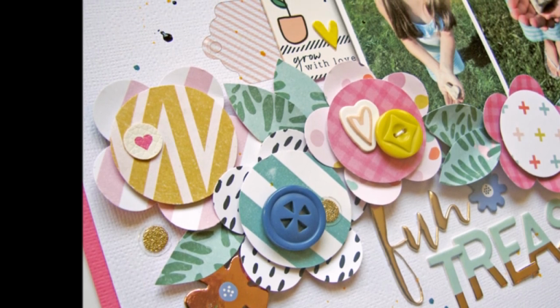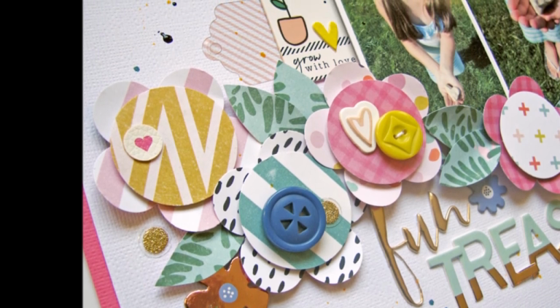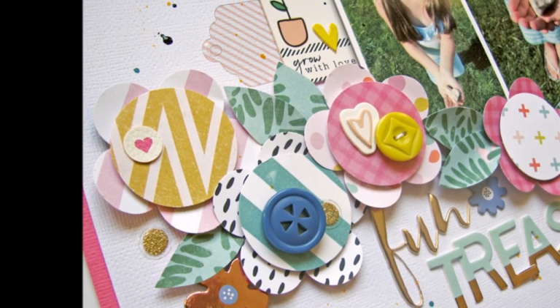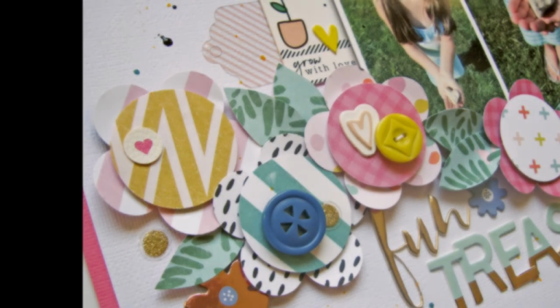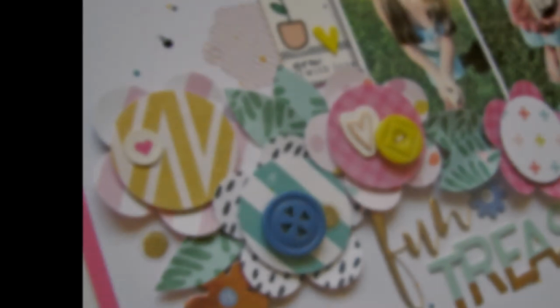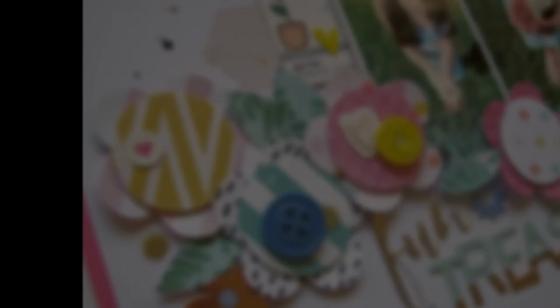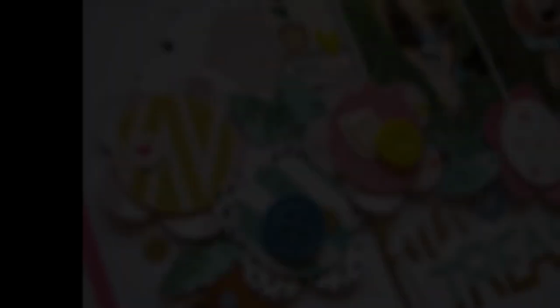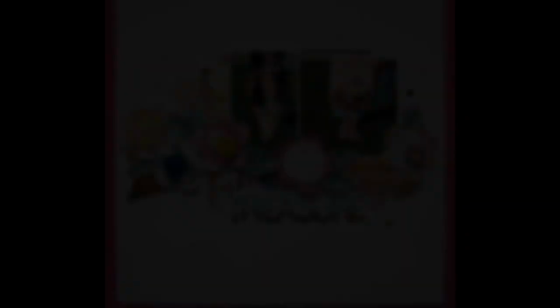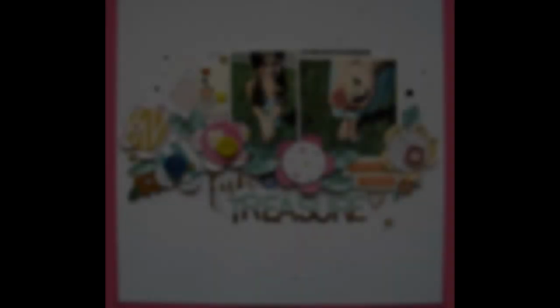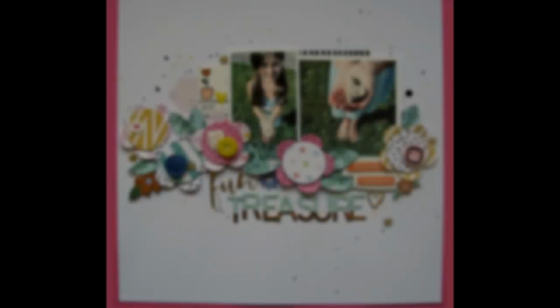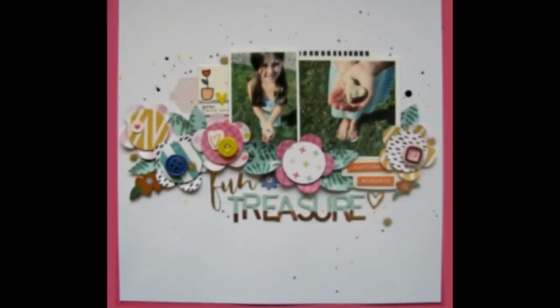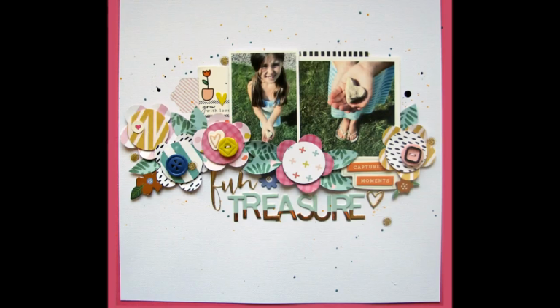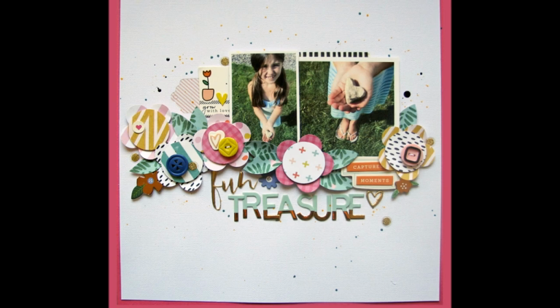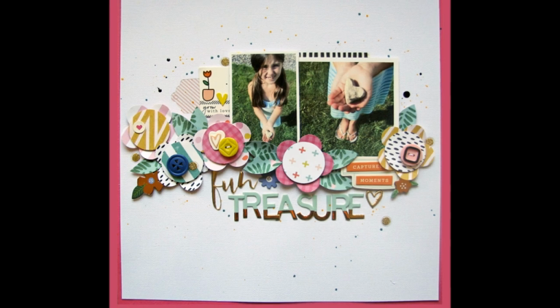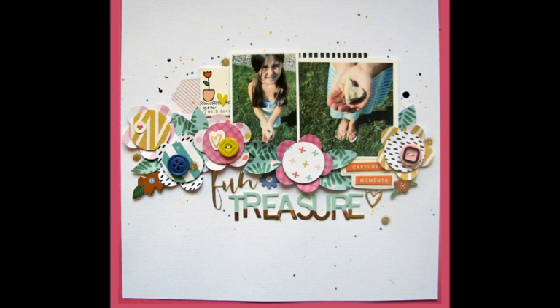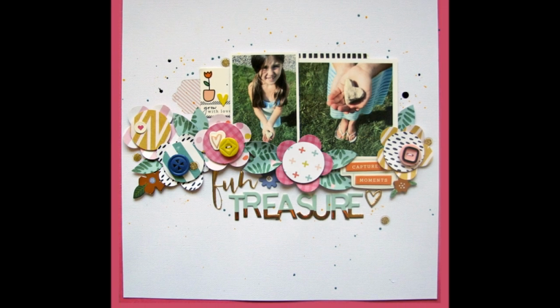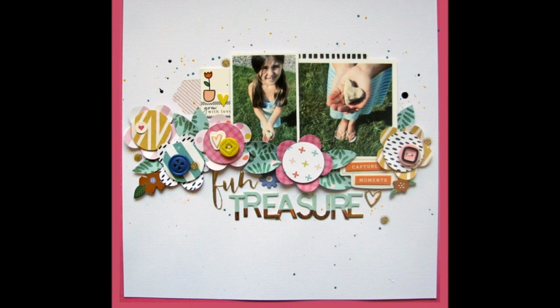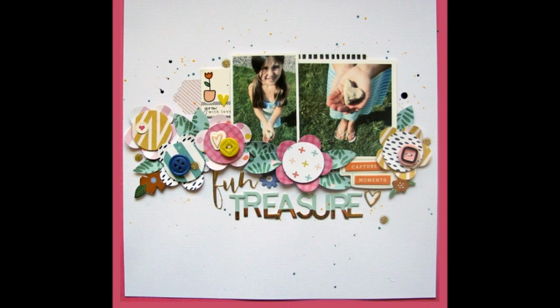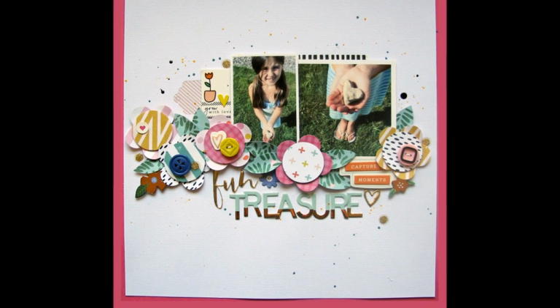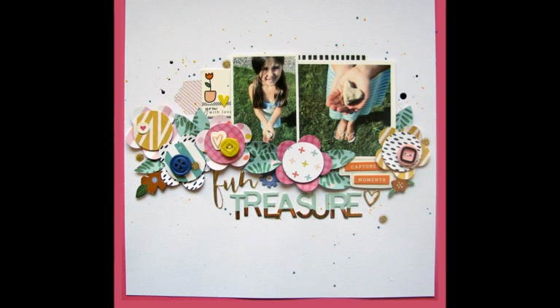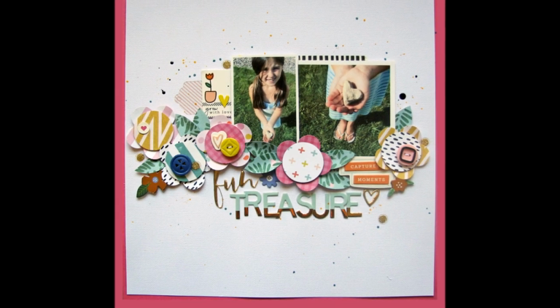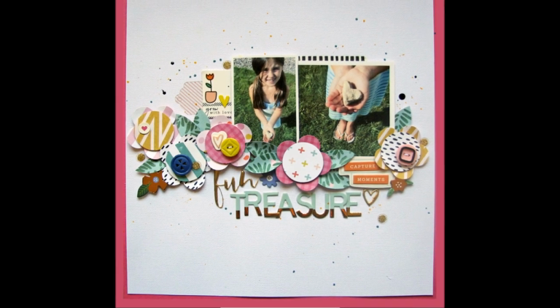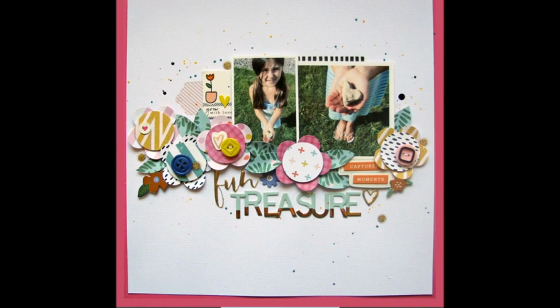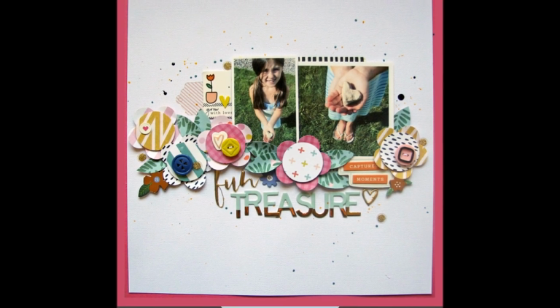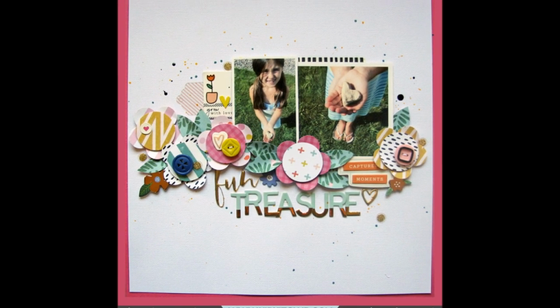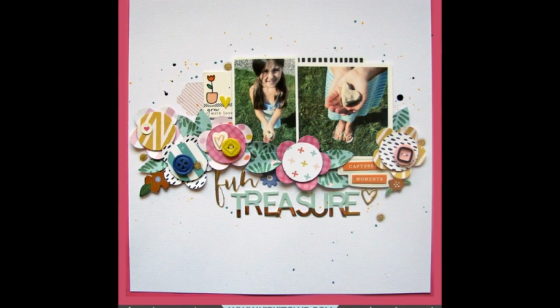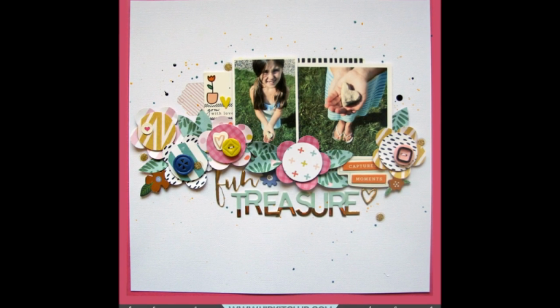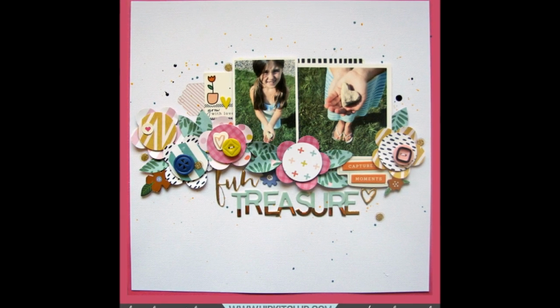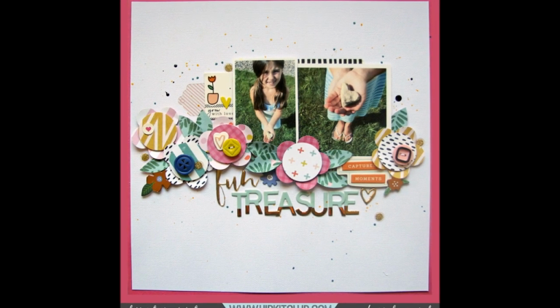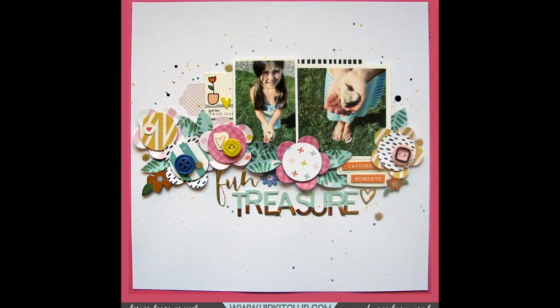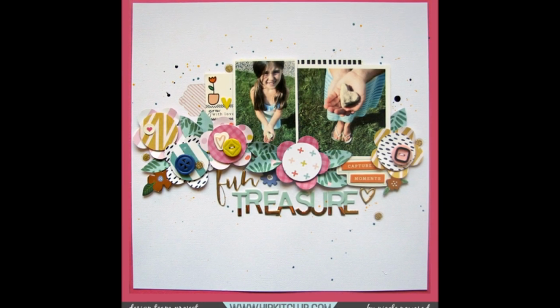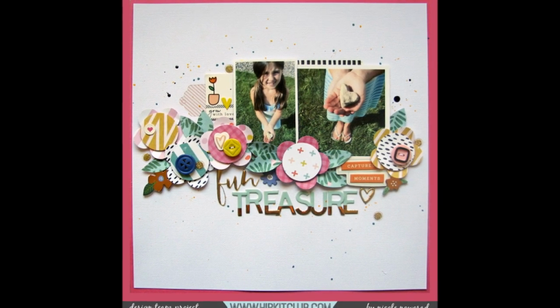That's it for me today. I will see you guys next week — I have some cards to show you. Bye!